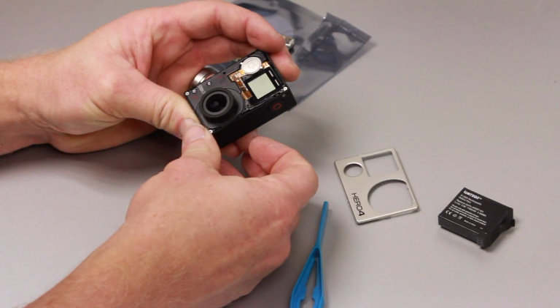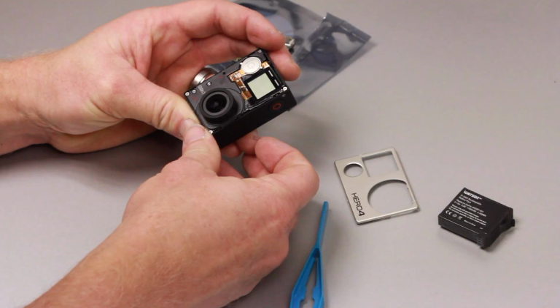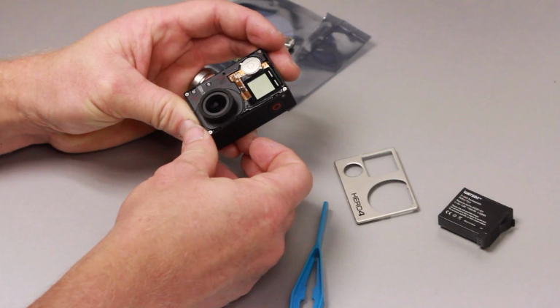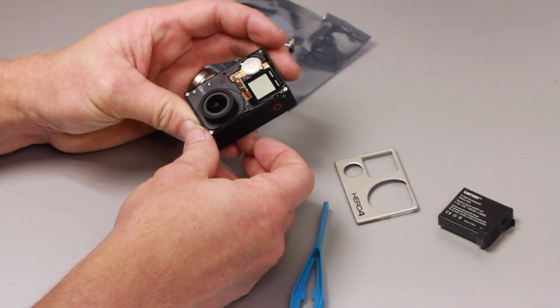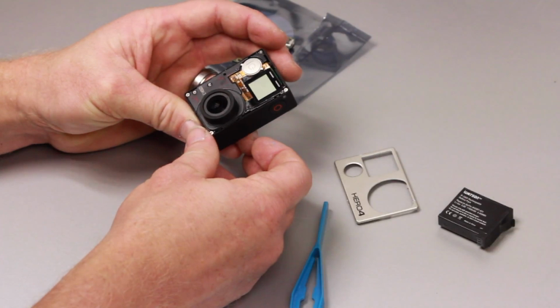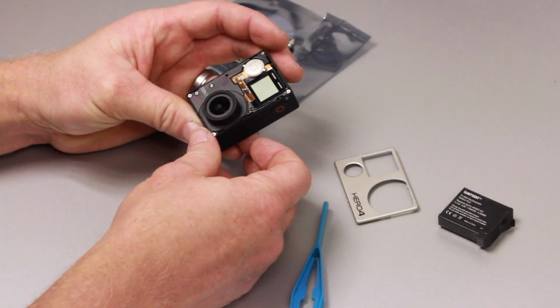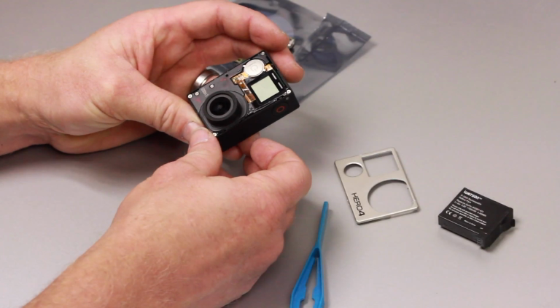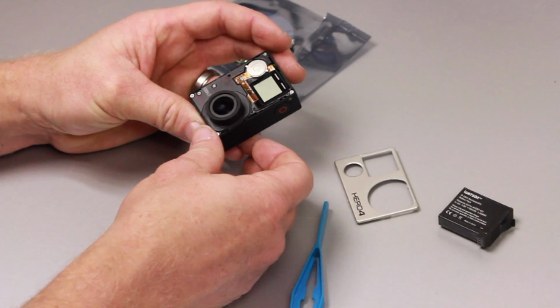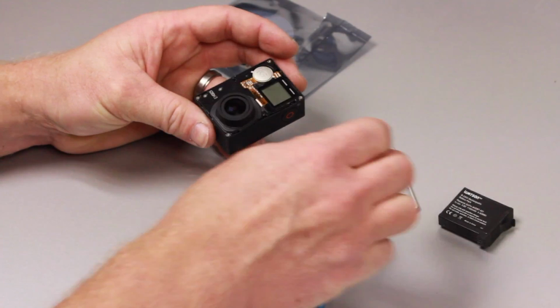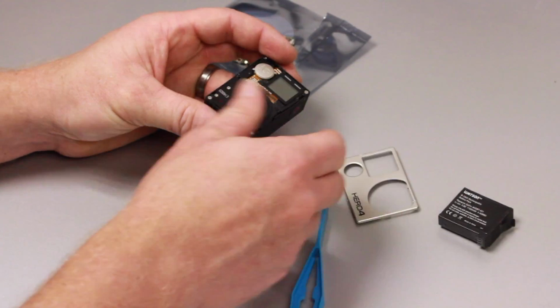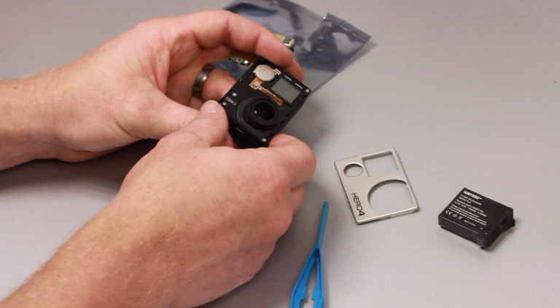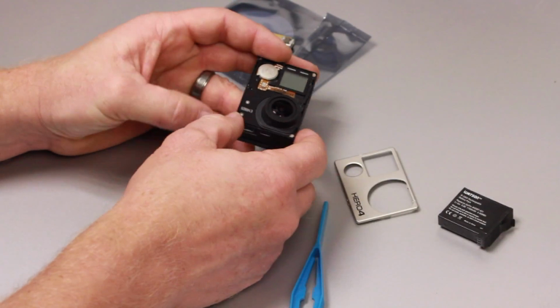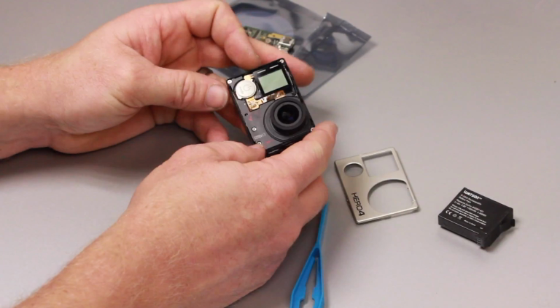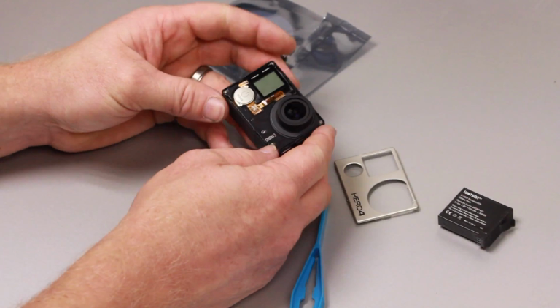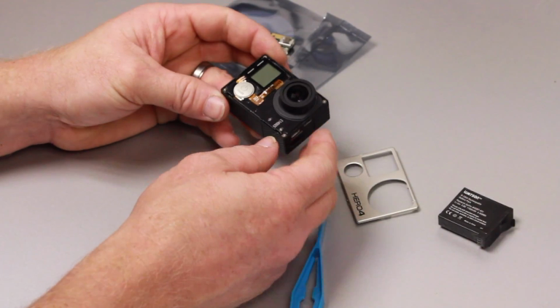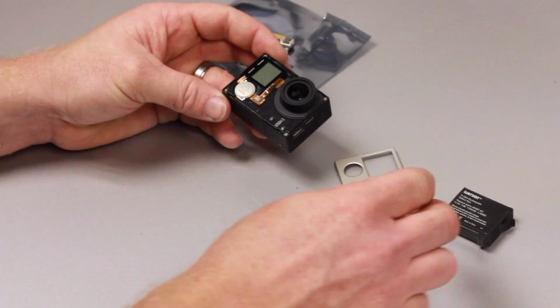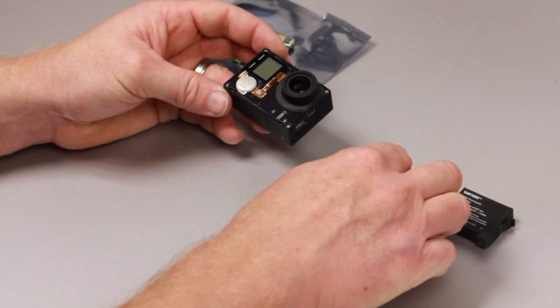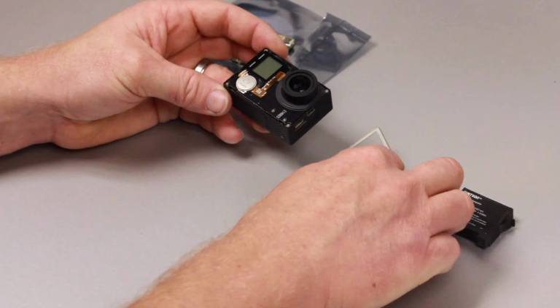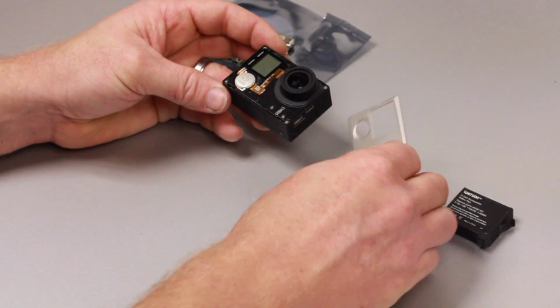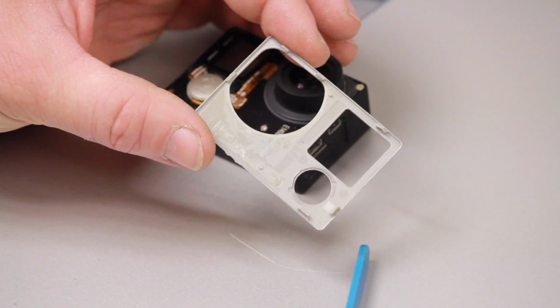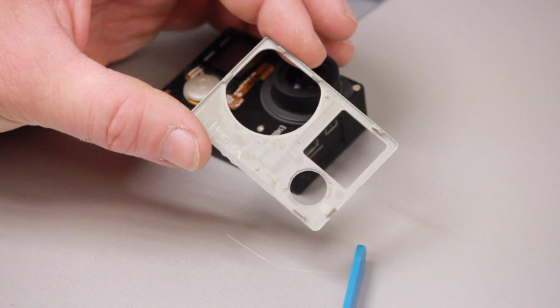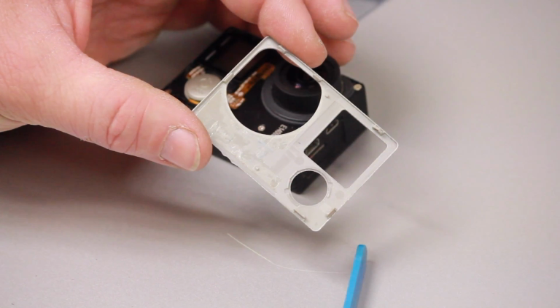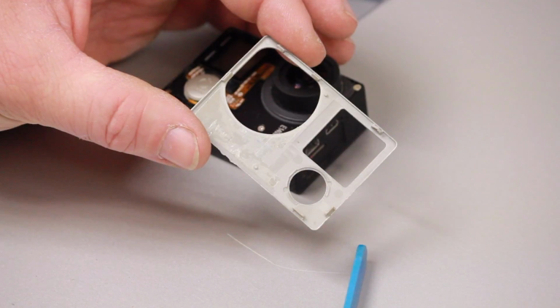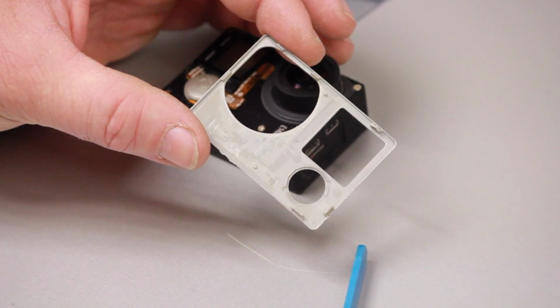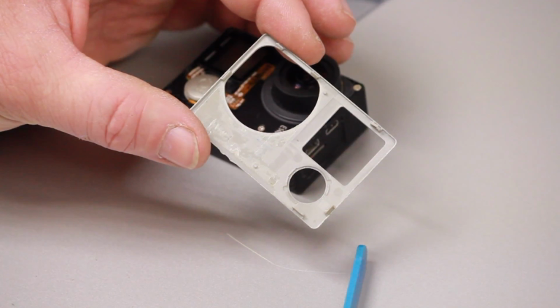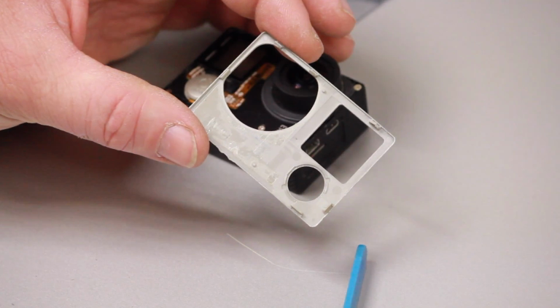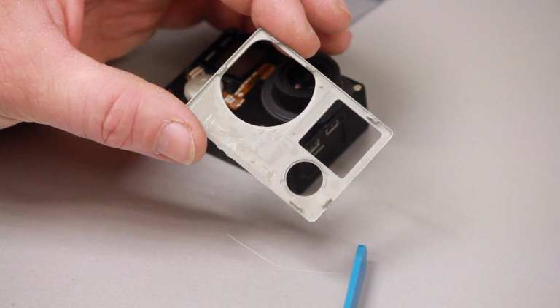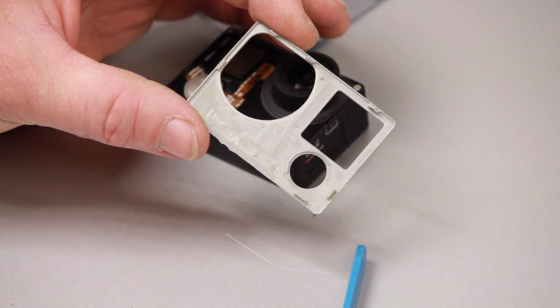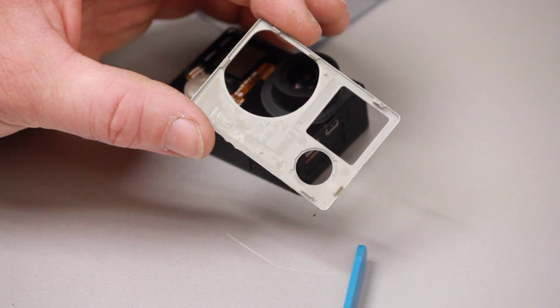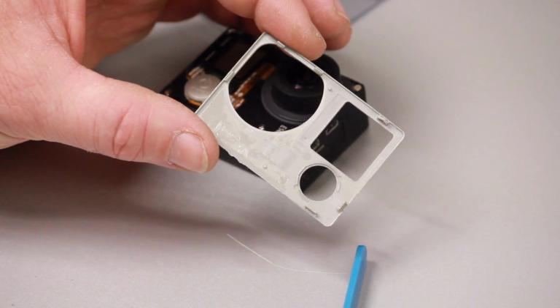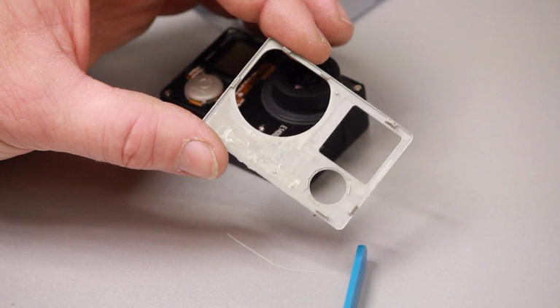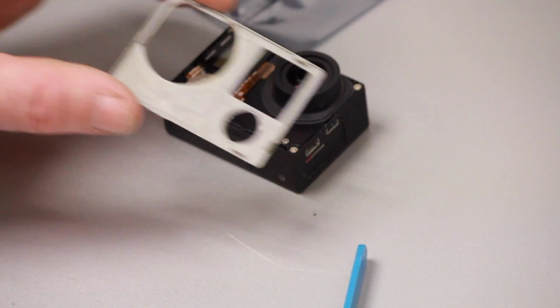The mode button is completely loose, and you can pop it off along with the faceplate.